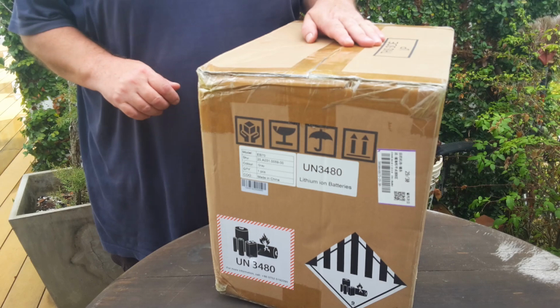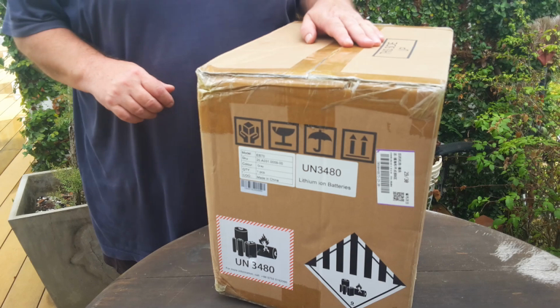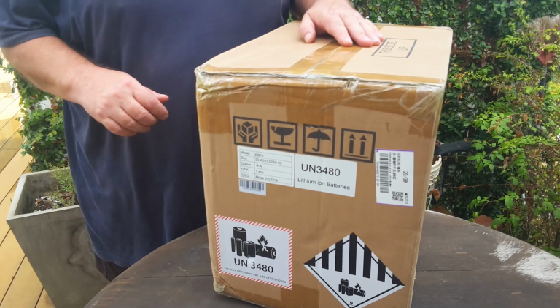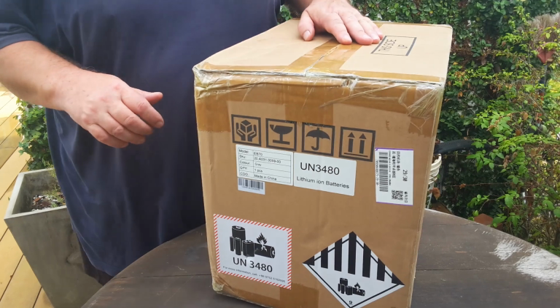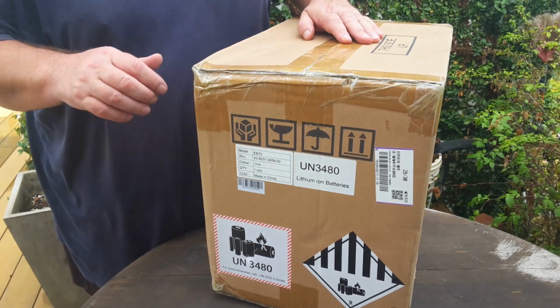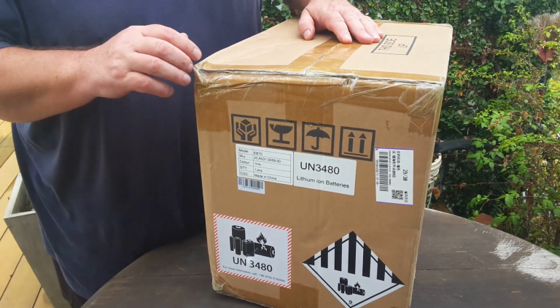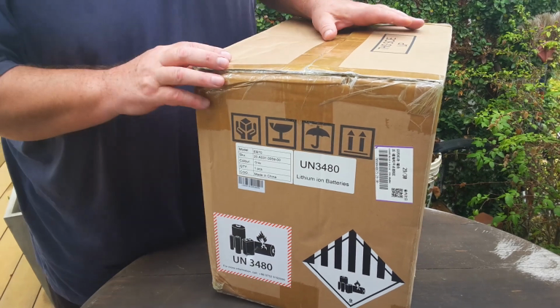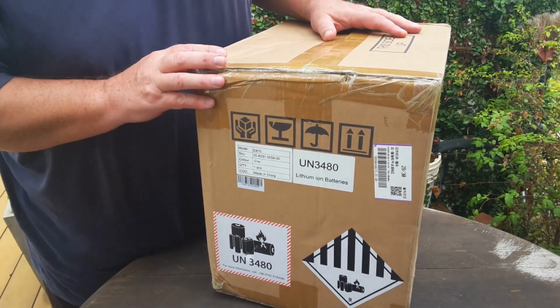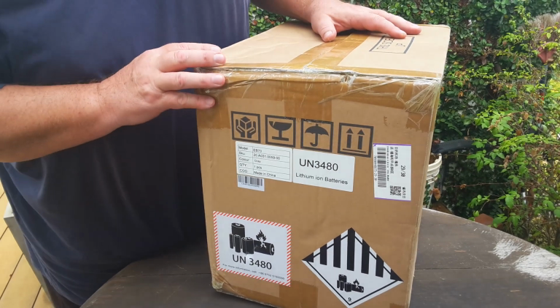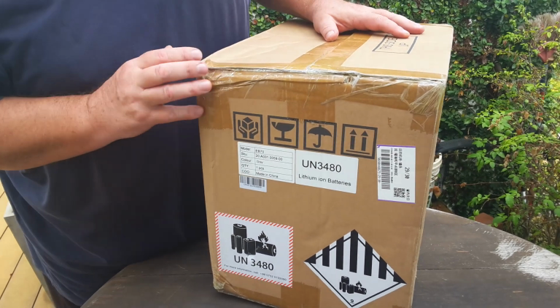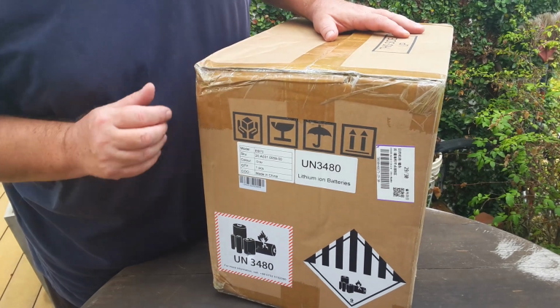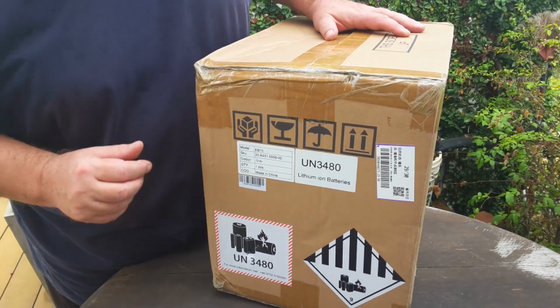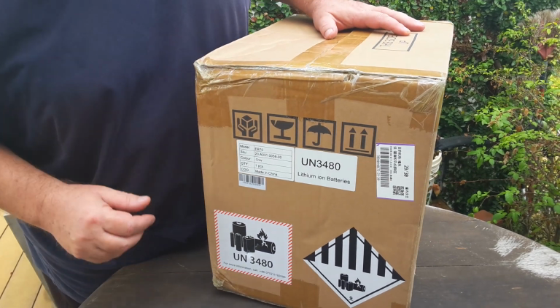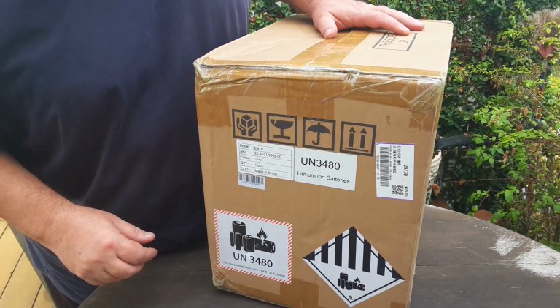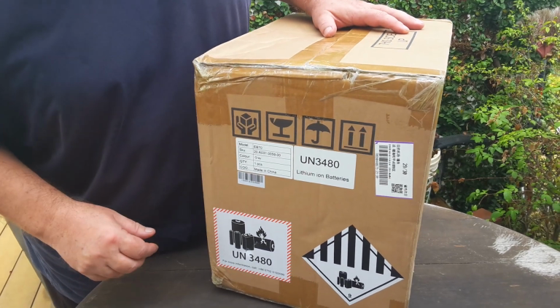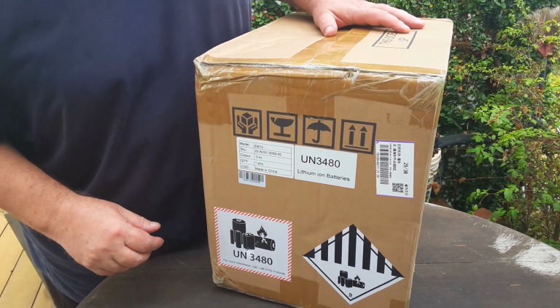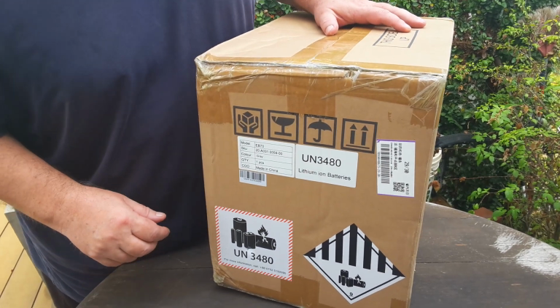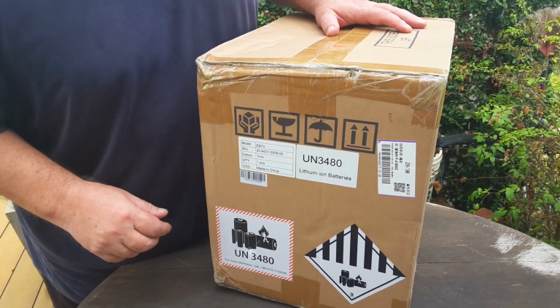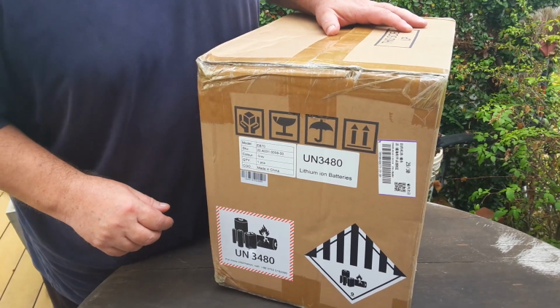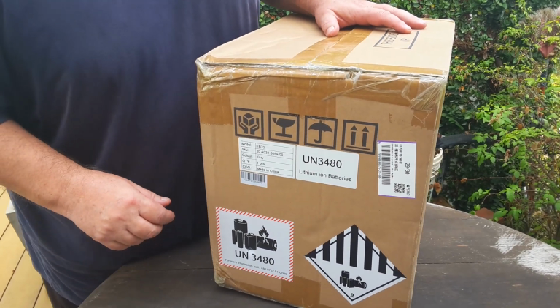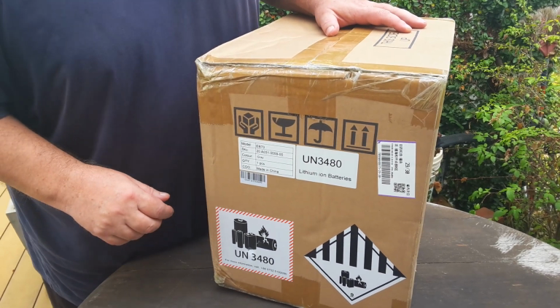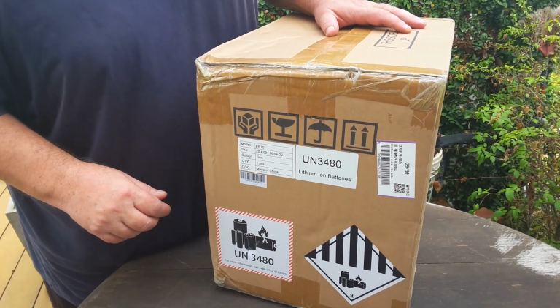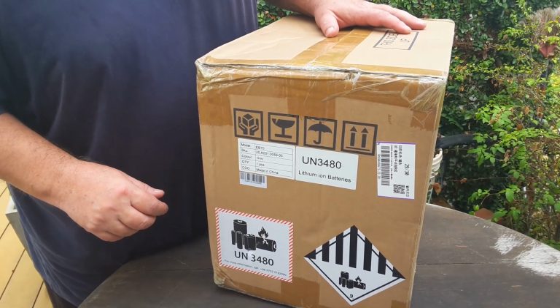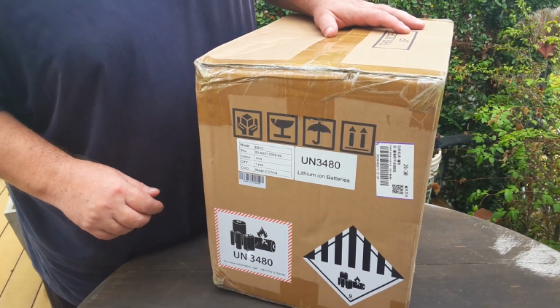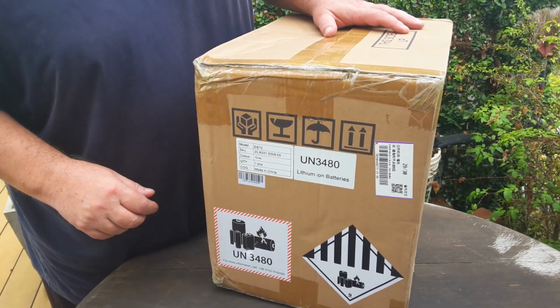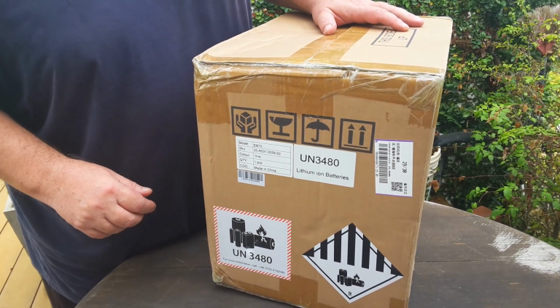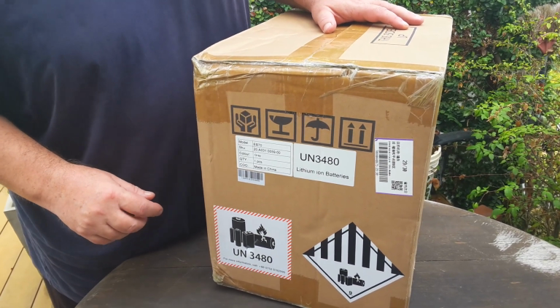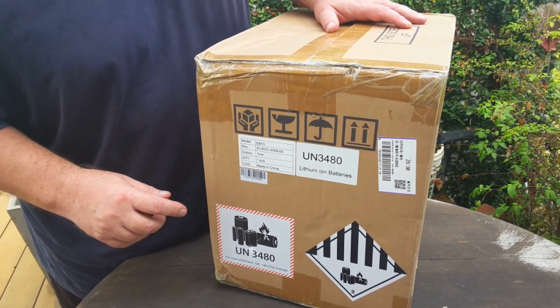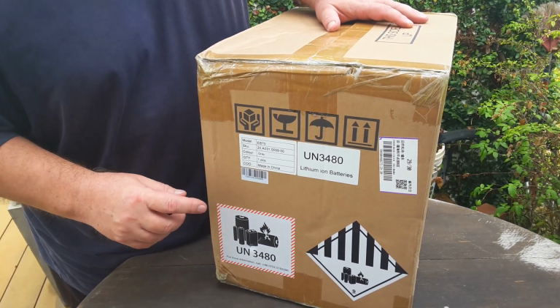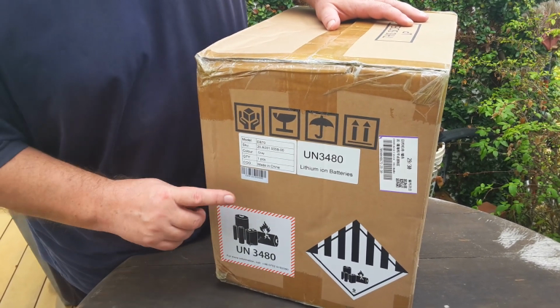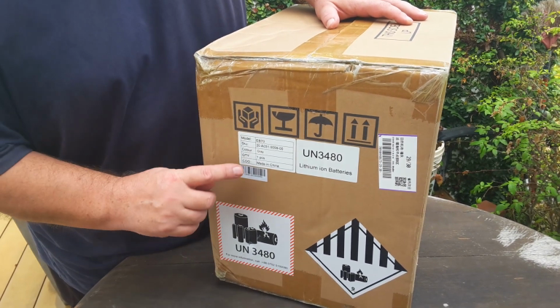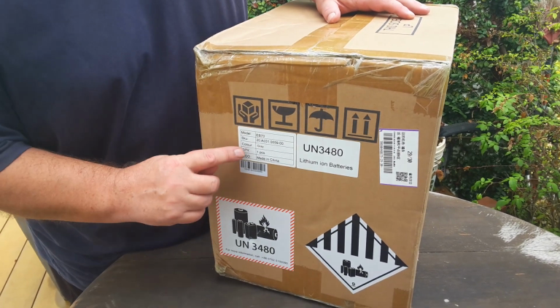Okay, unboxing today — my Bluetti EB70 arrived.